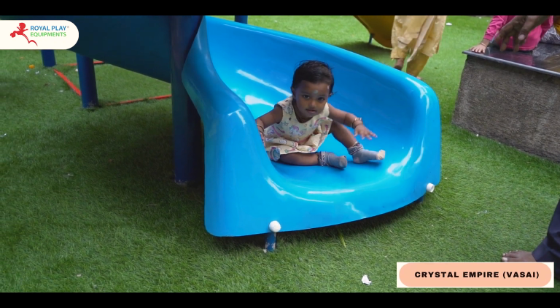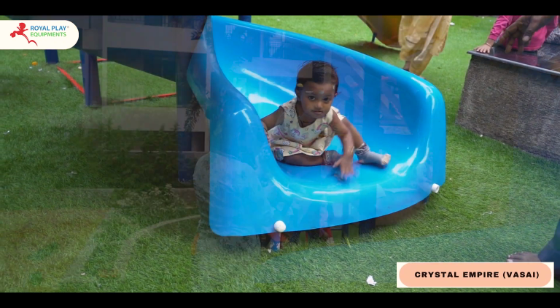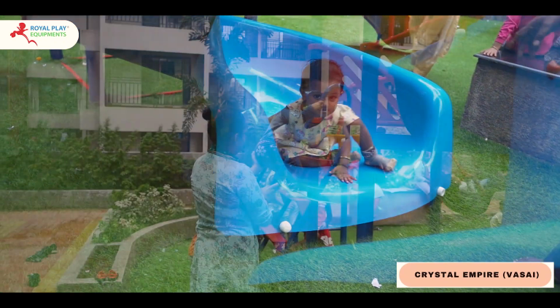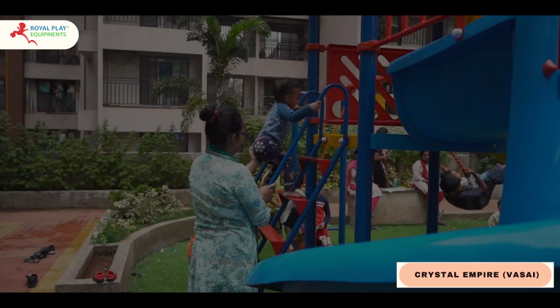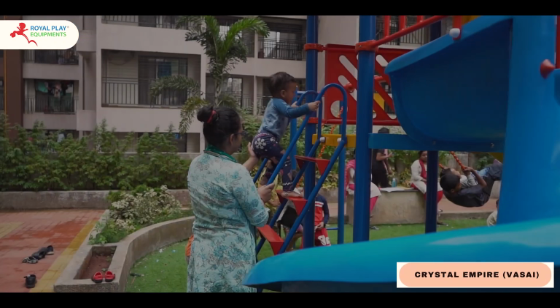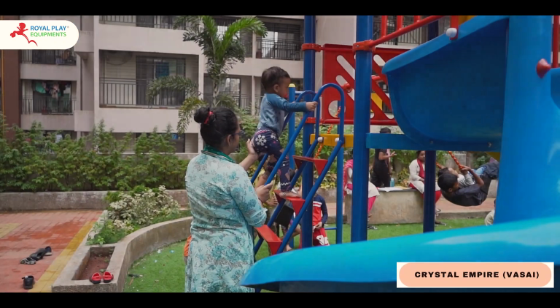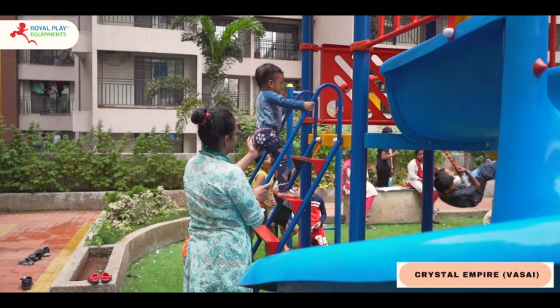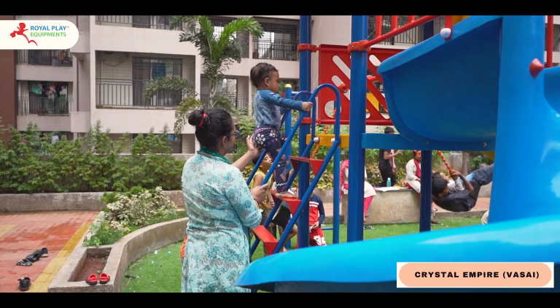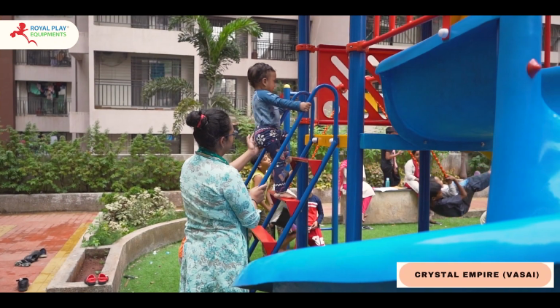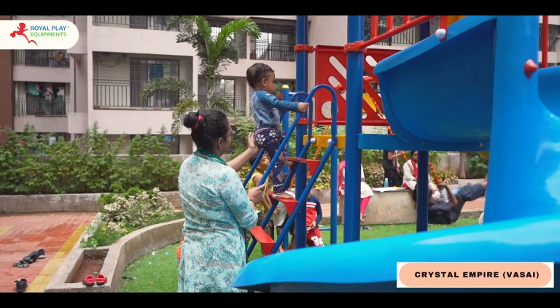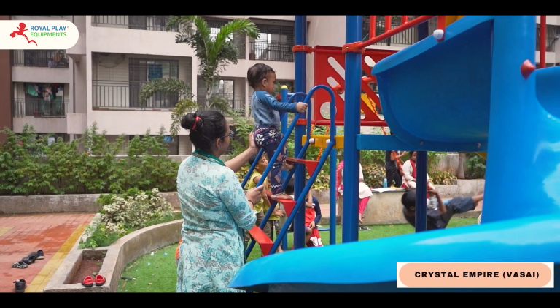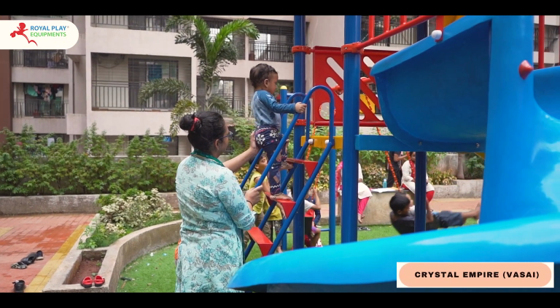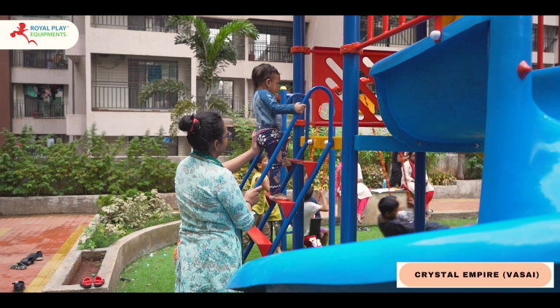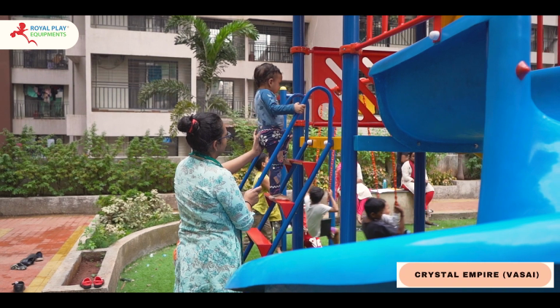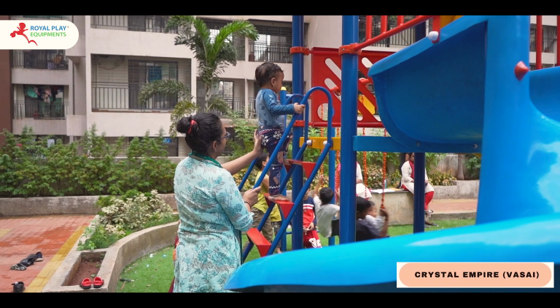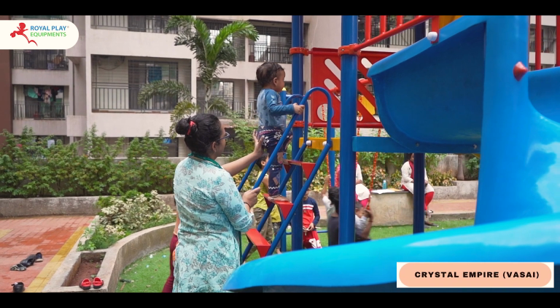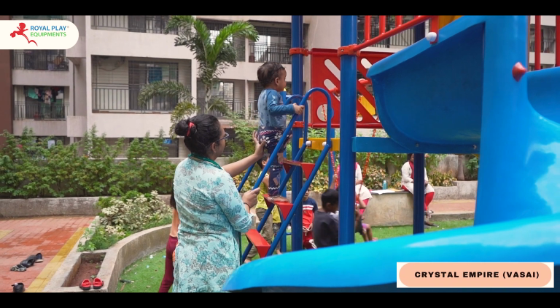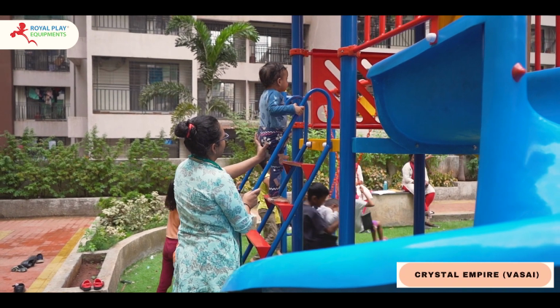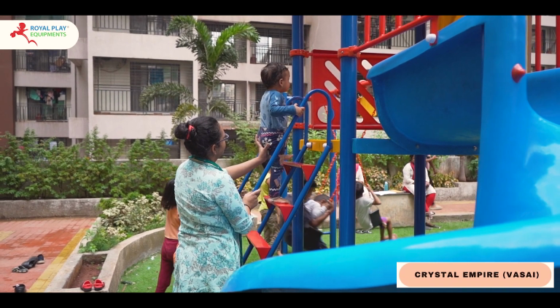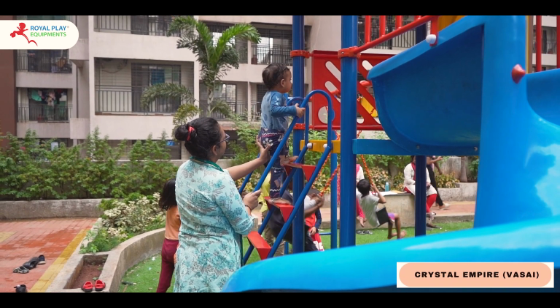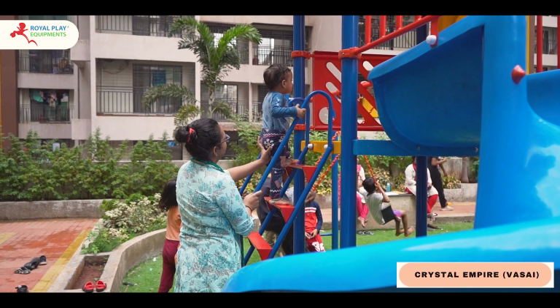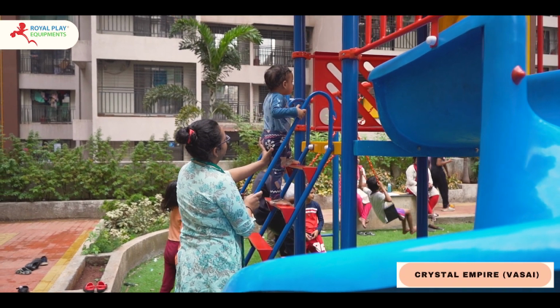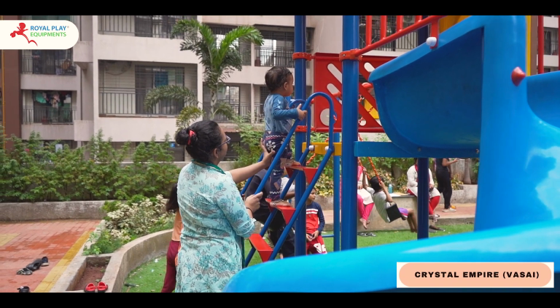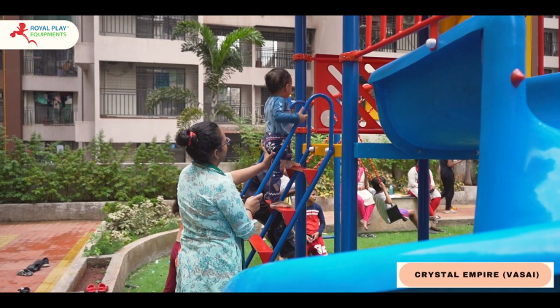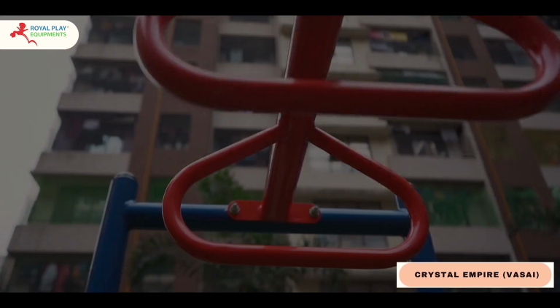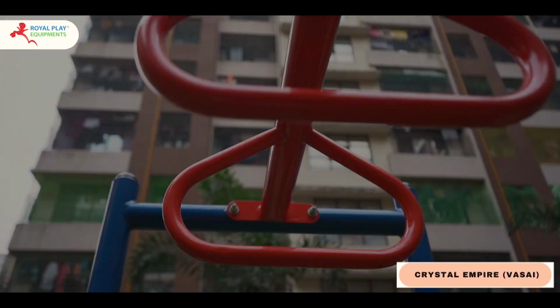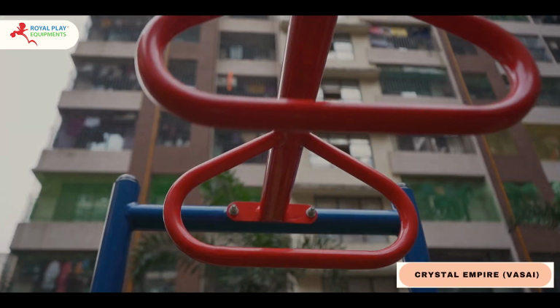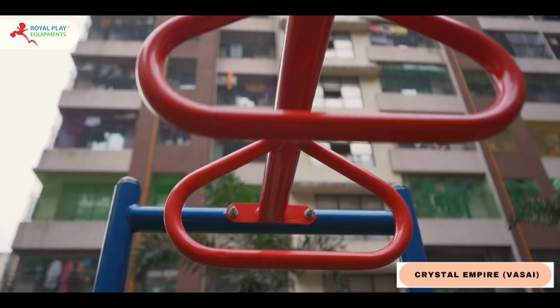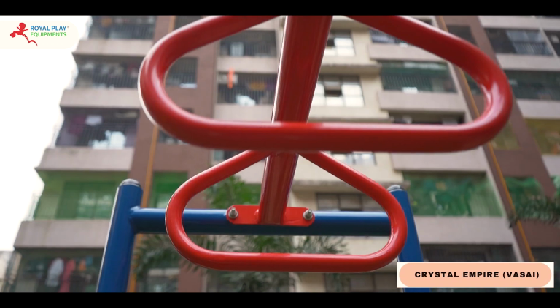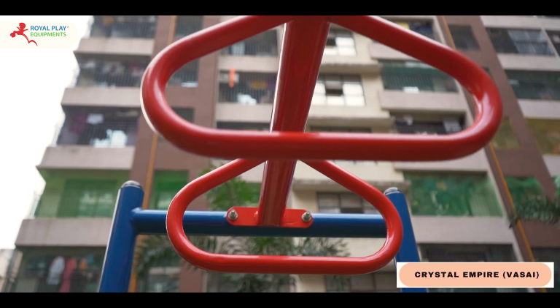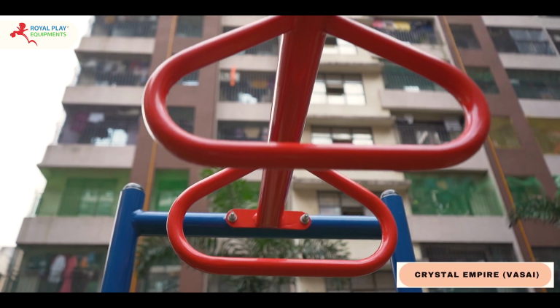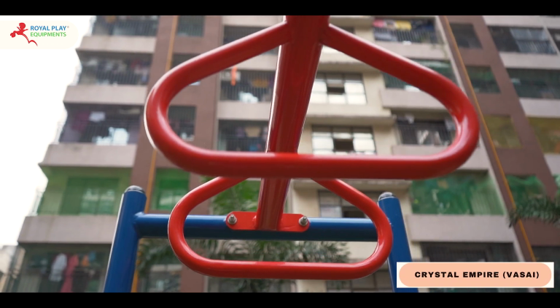Climbing becomes a joyous activity as kids take each step towards new heights.